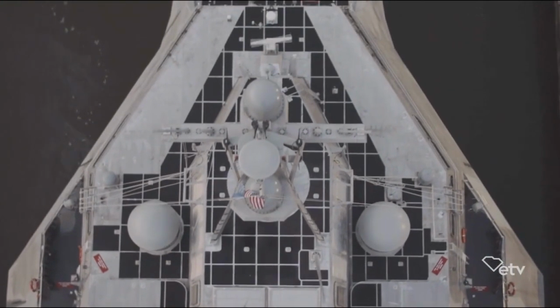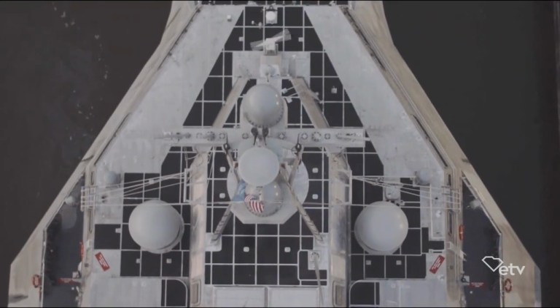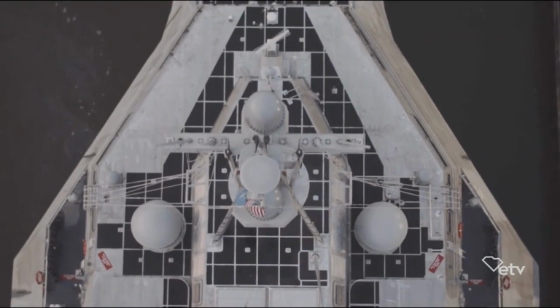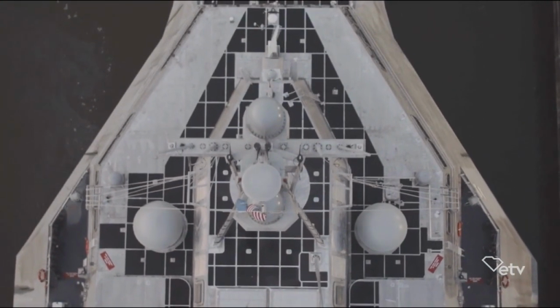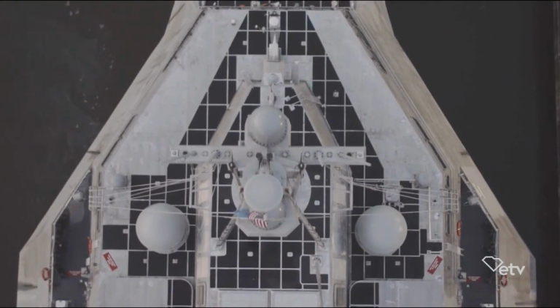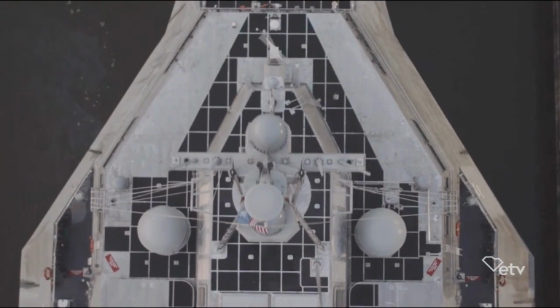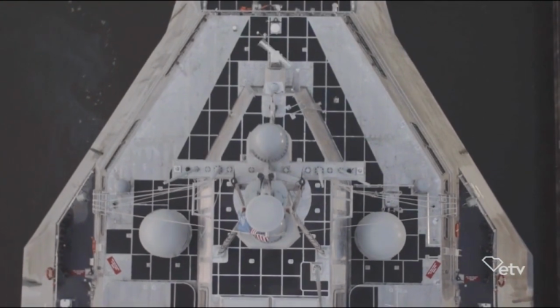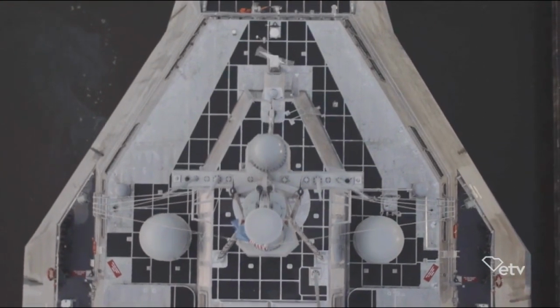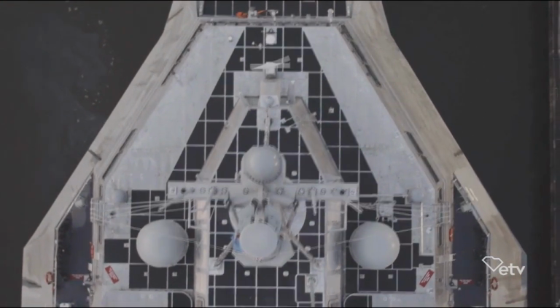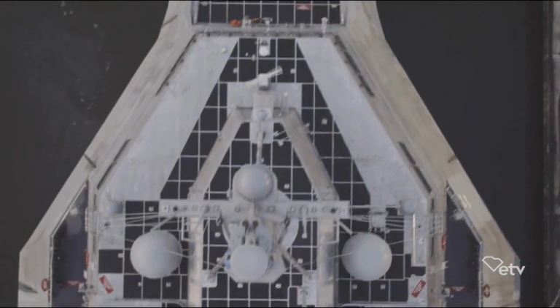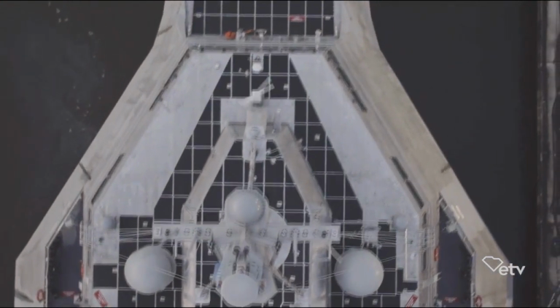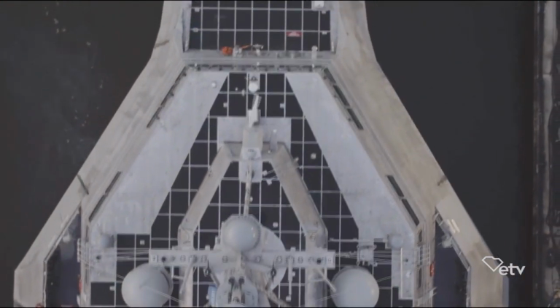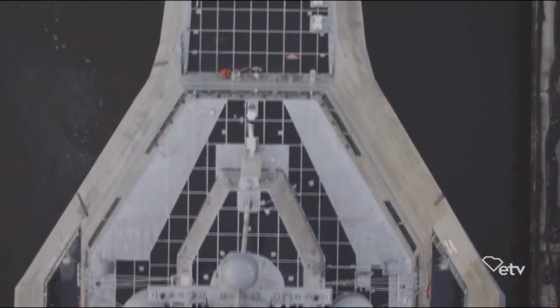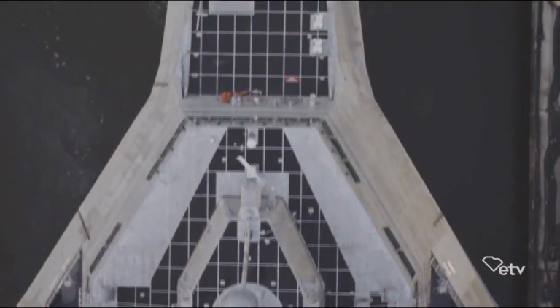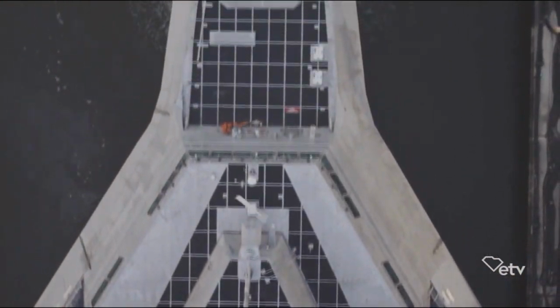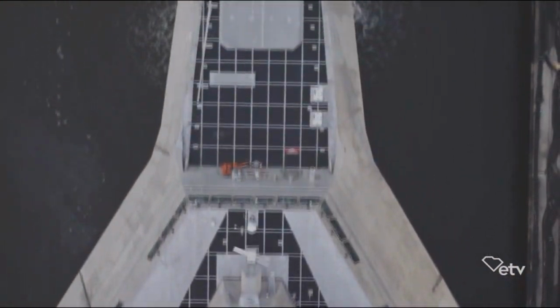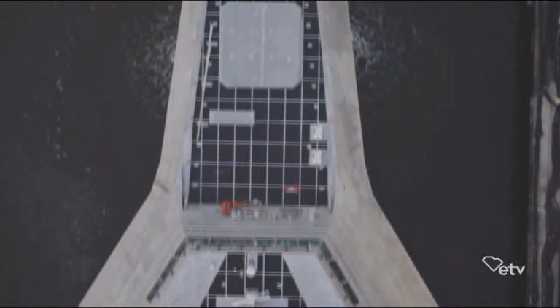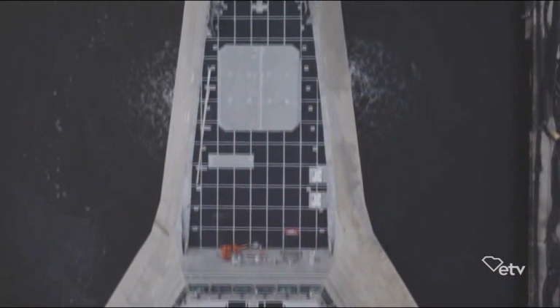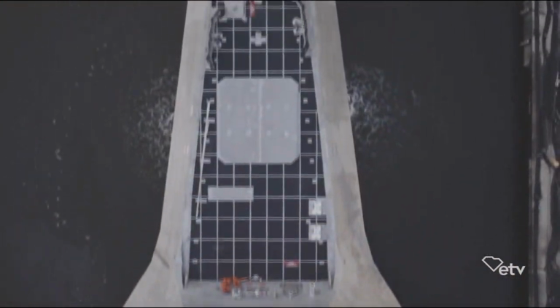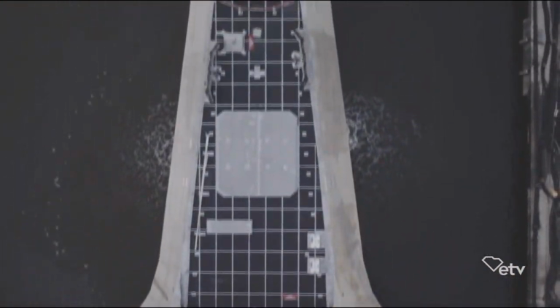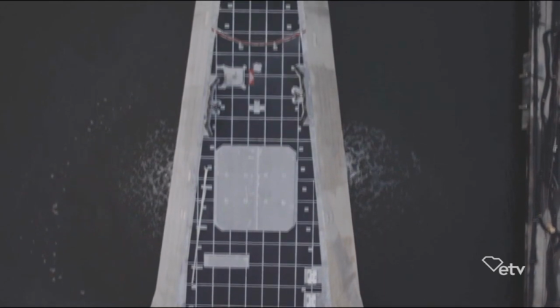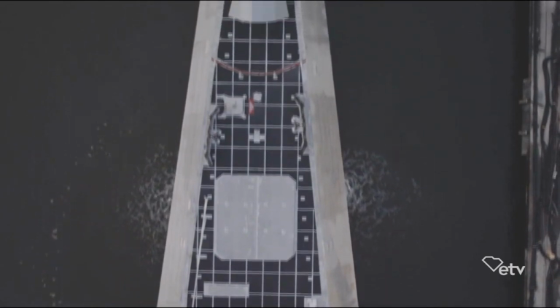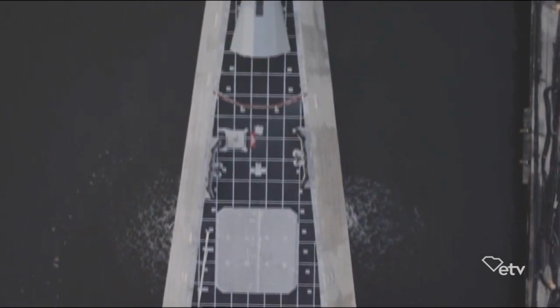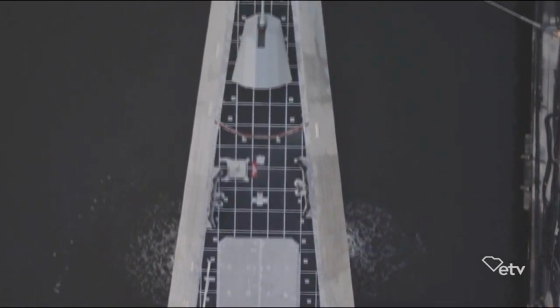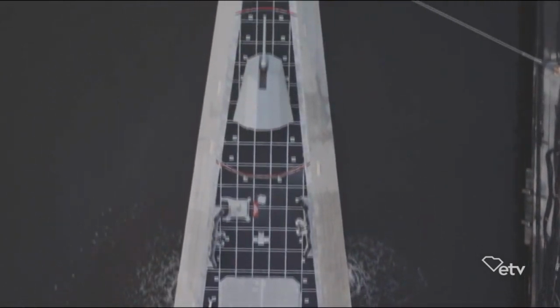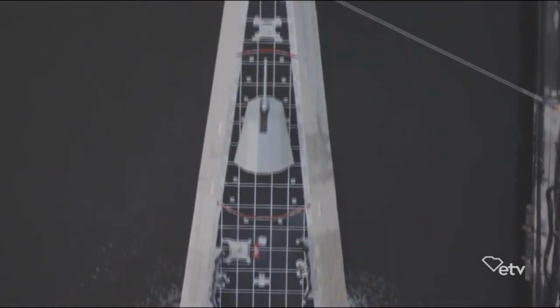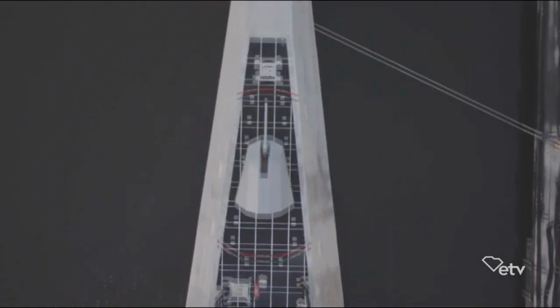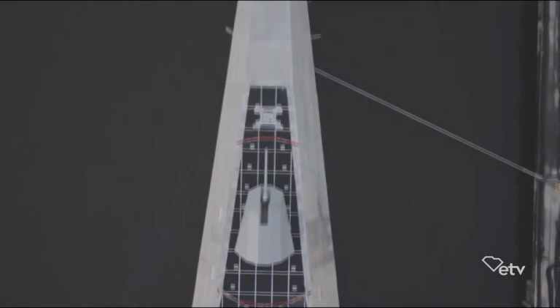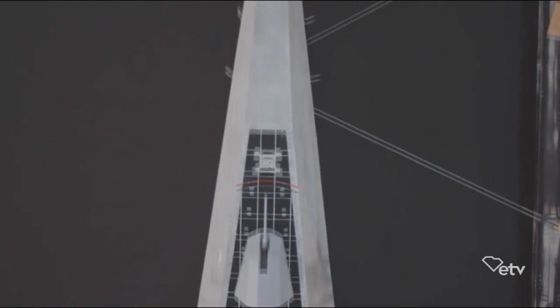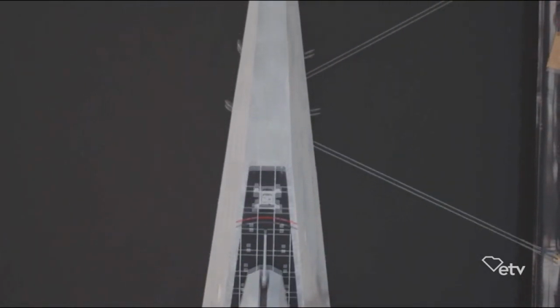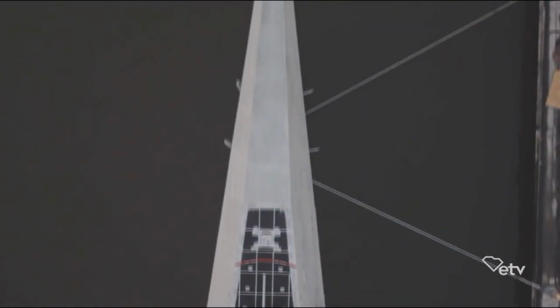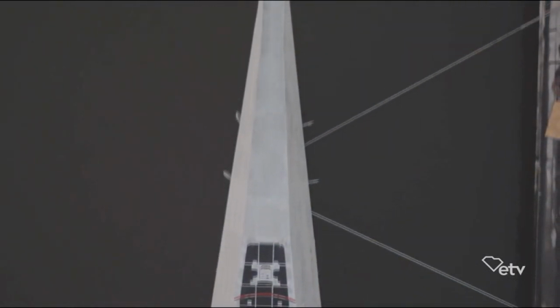The 421-foot long combat ship was built by General Dynamics in Austell, USA, in Mobile, Alabama.